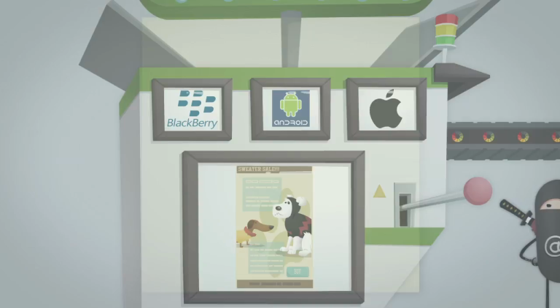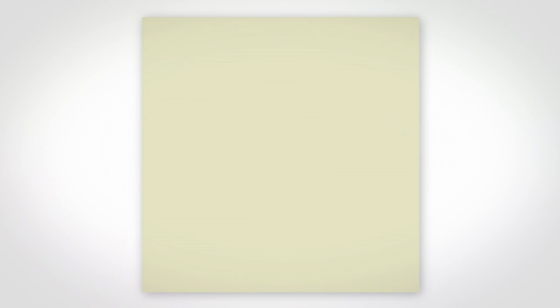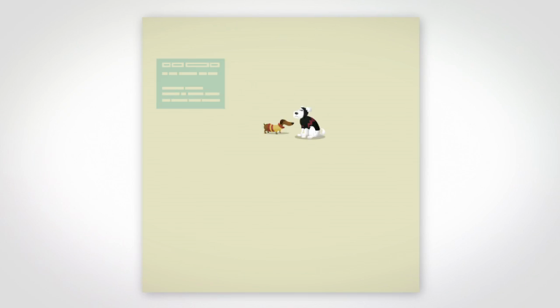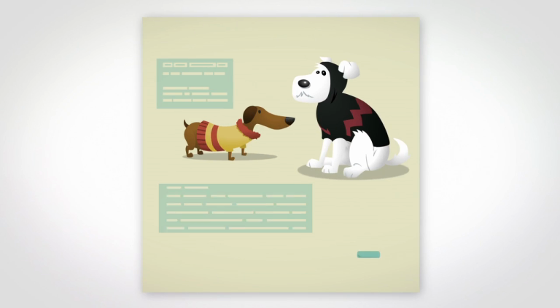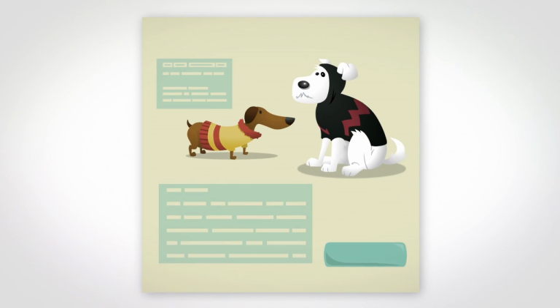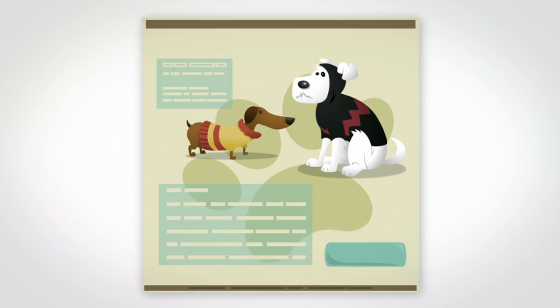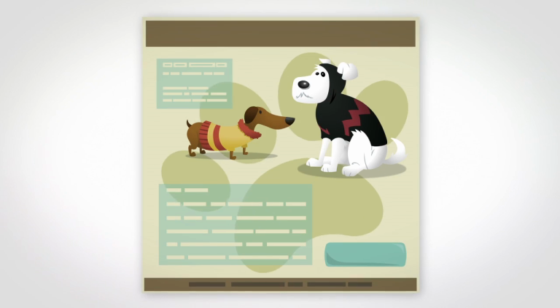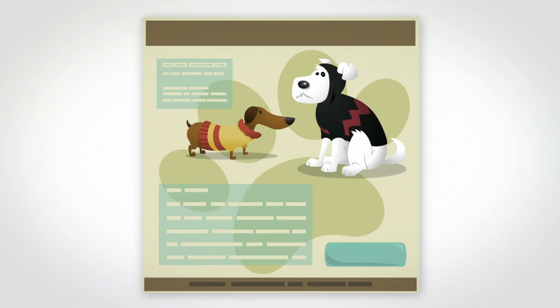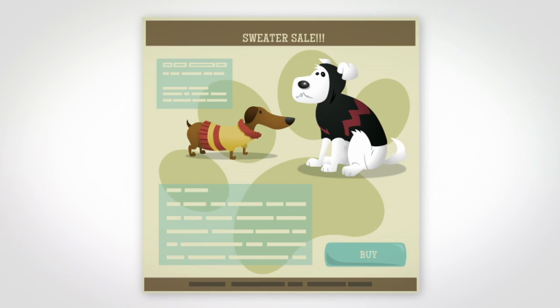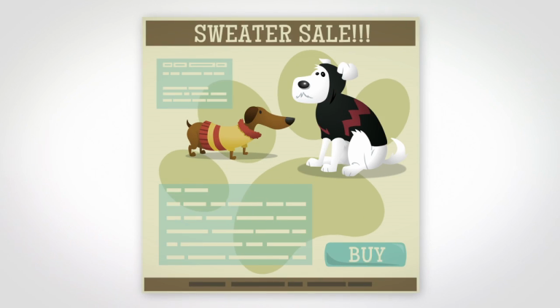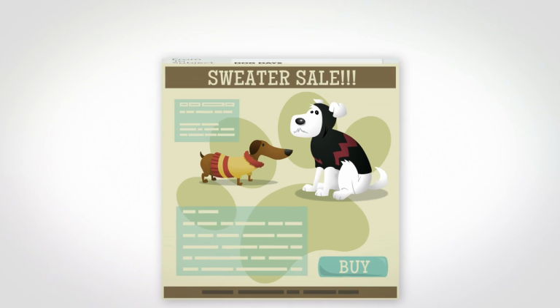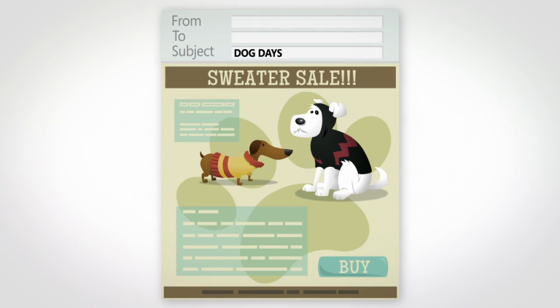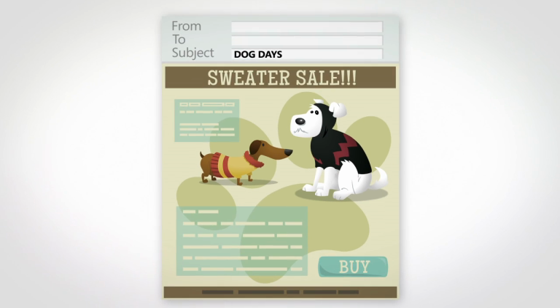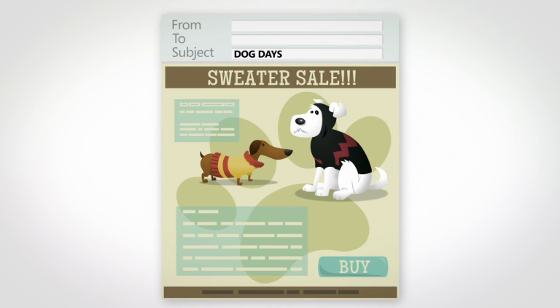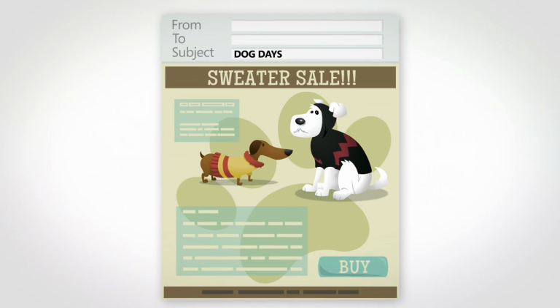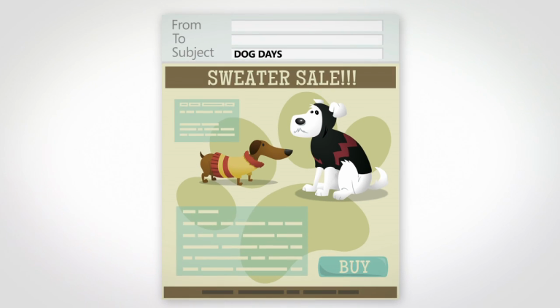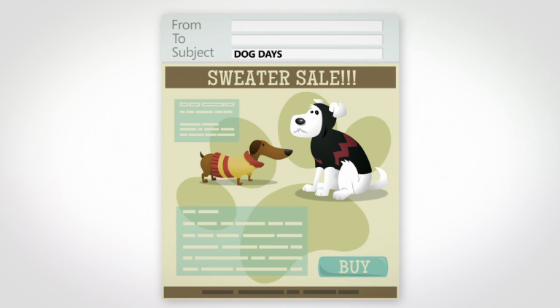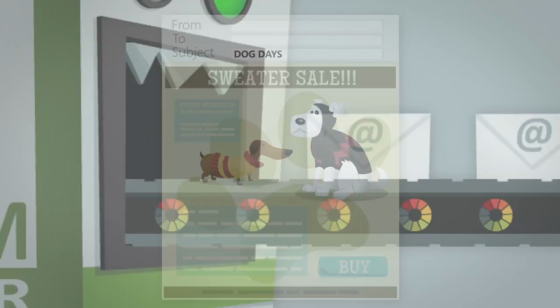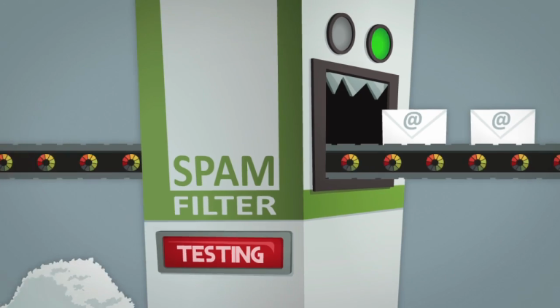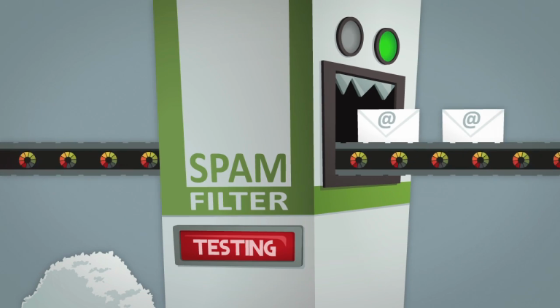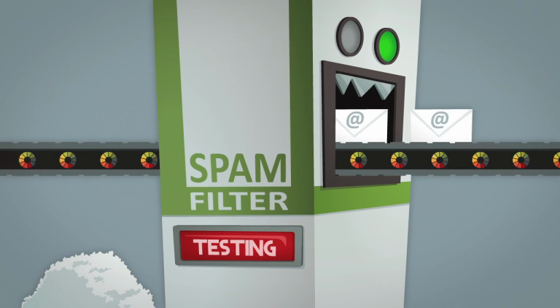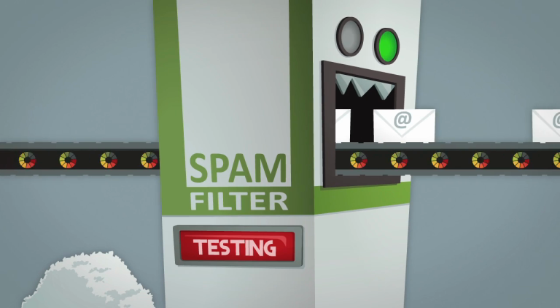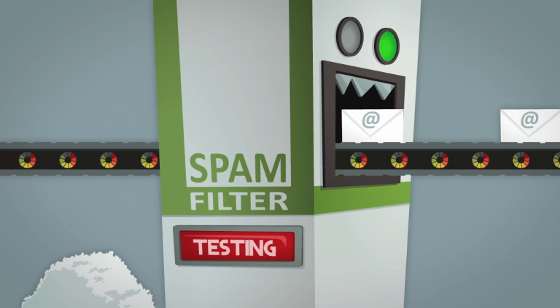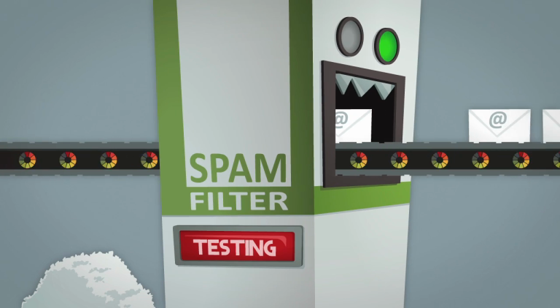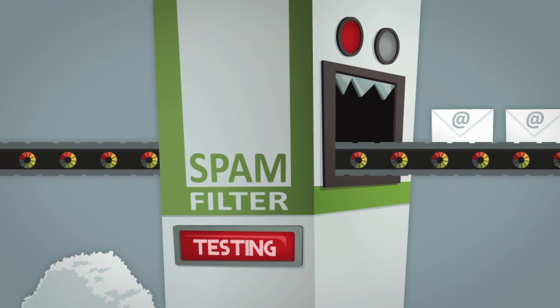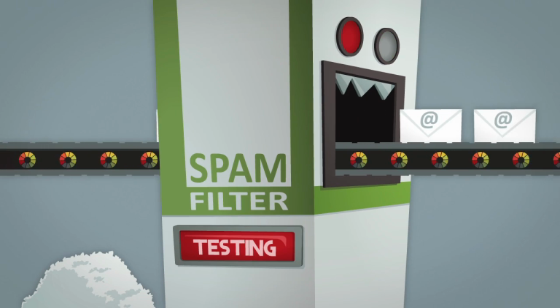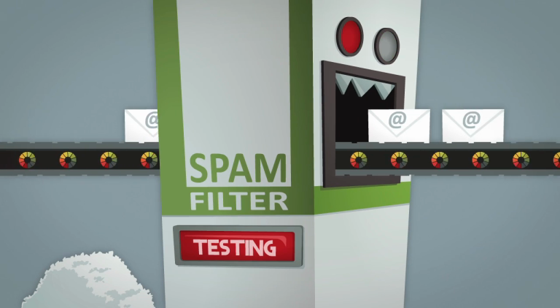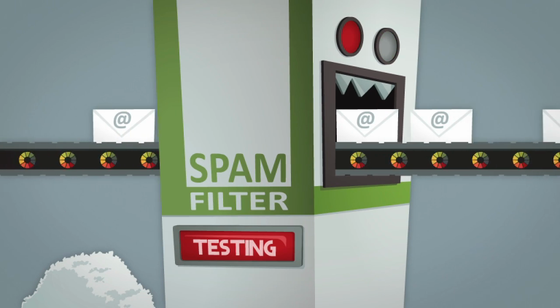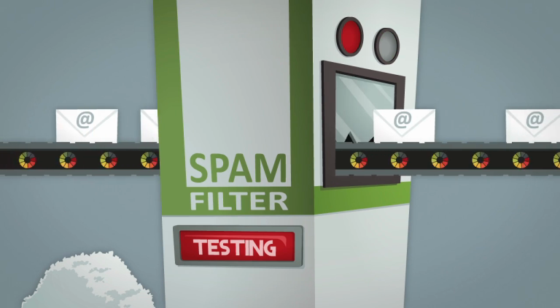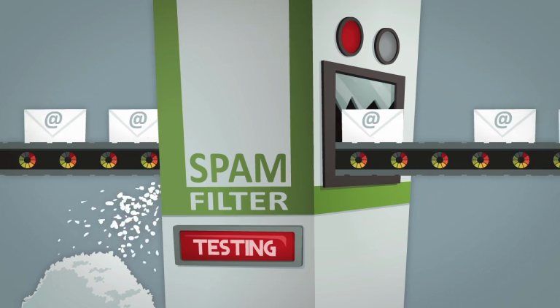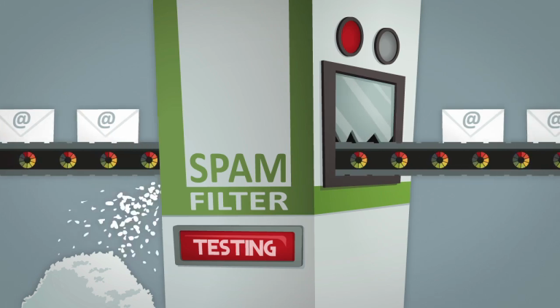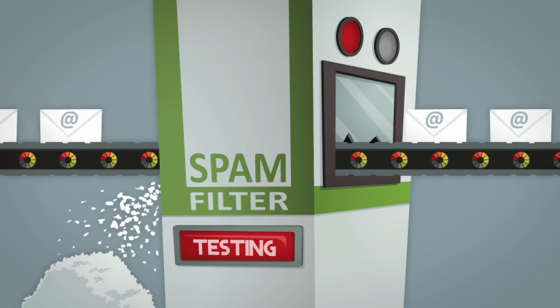Check the layout, colors, fonts, subject line, and more. You can even check to see if your email is getting through spam filters.